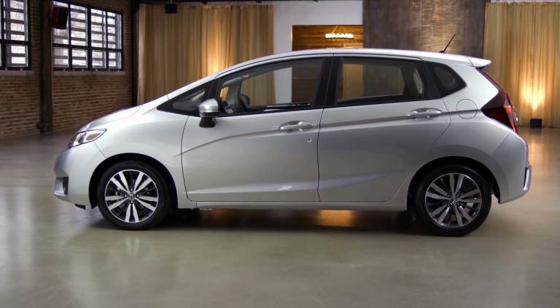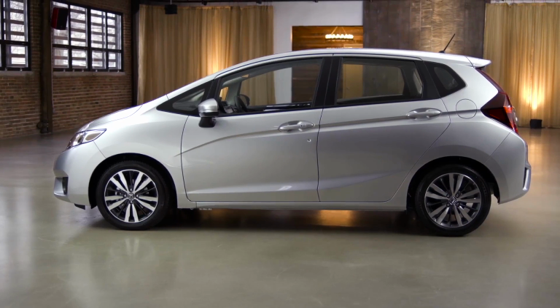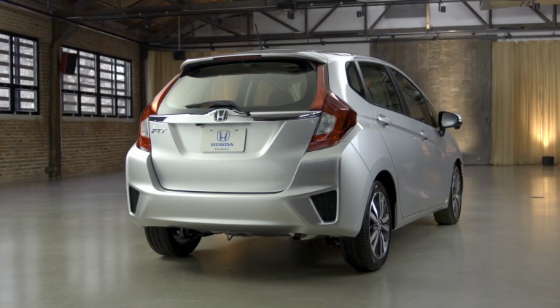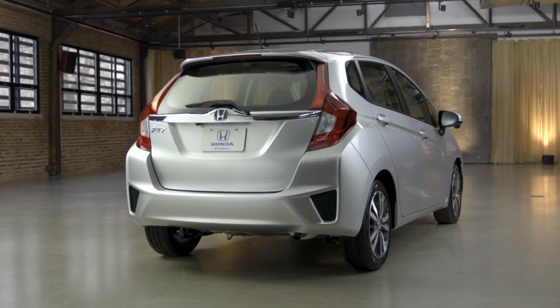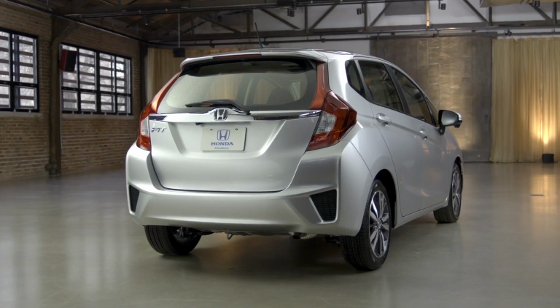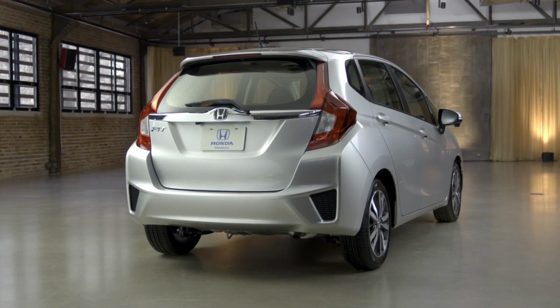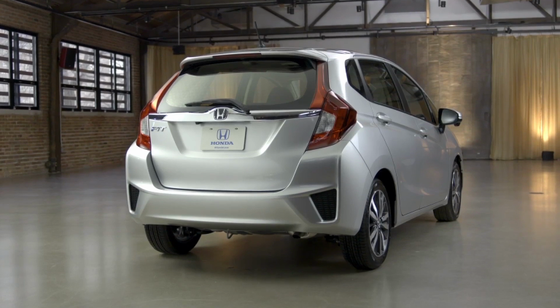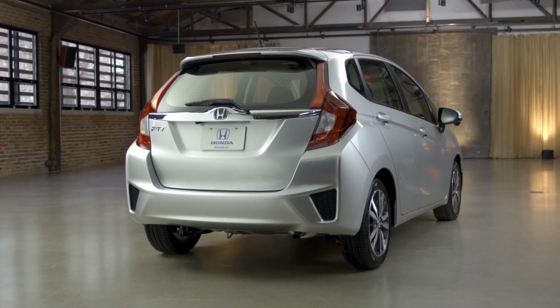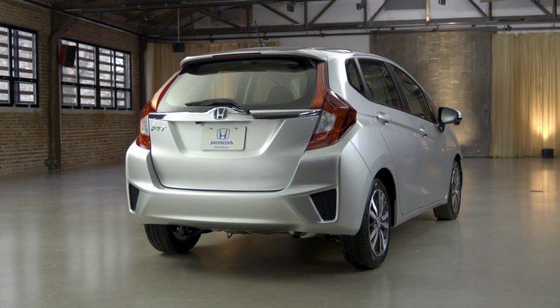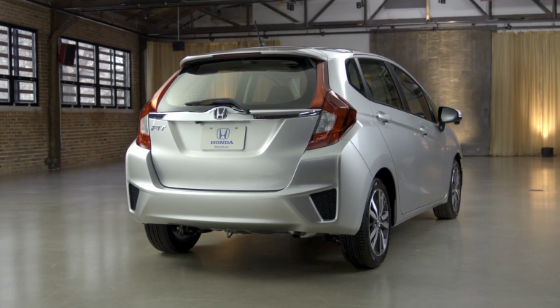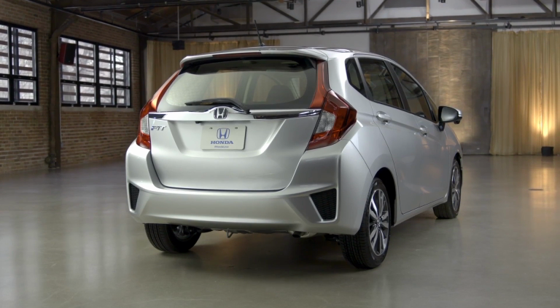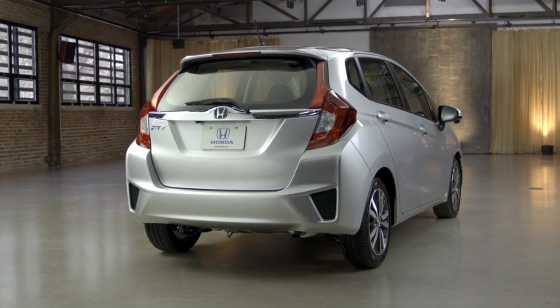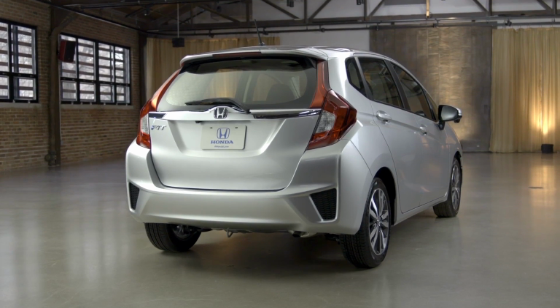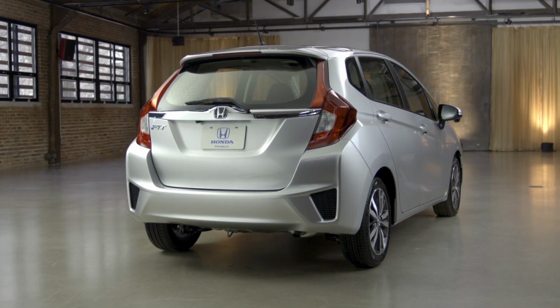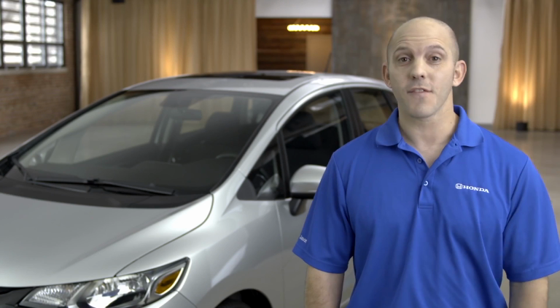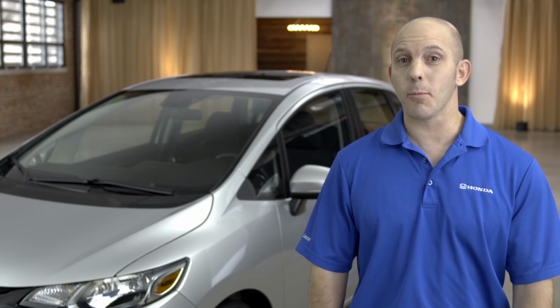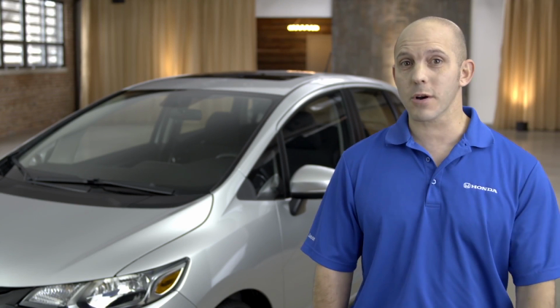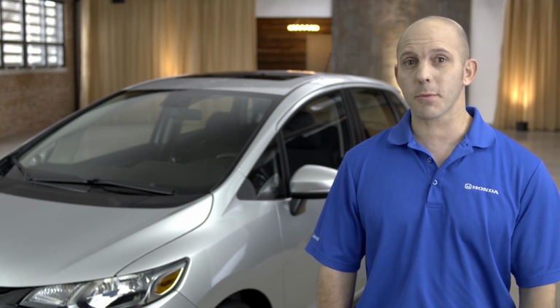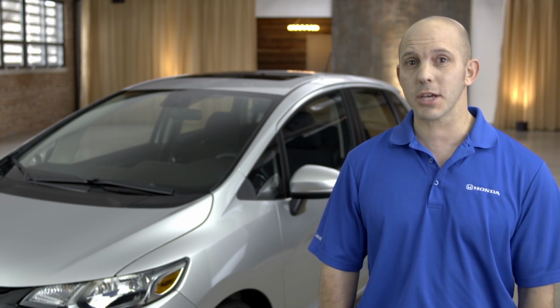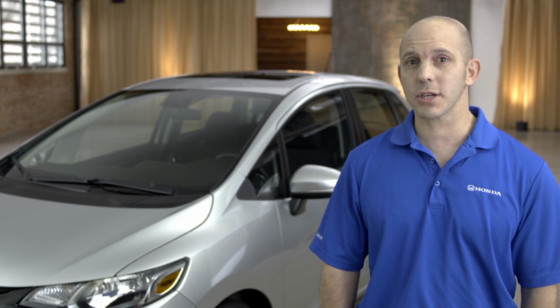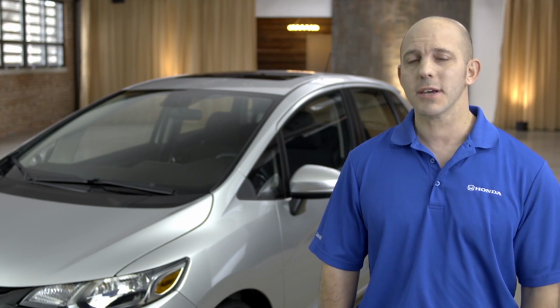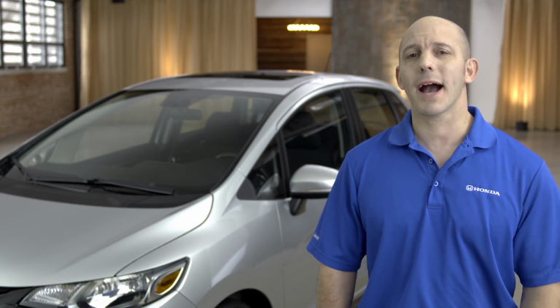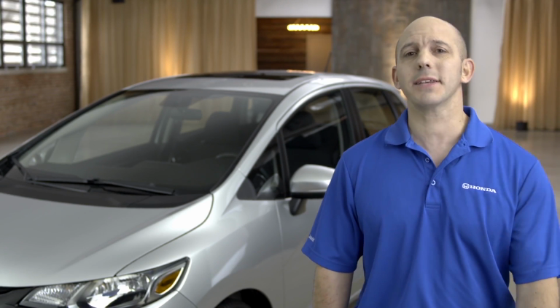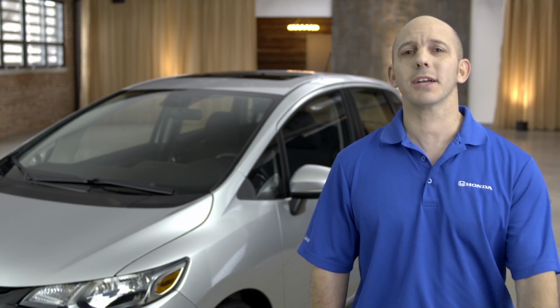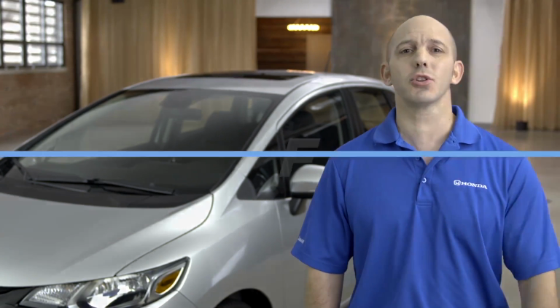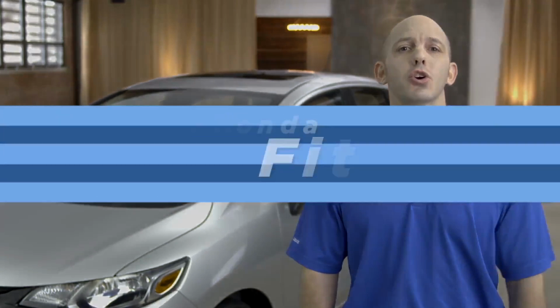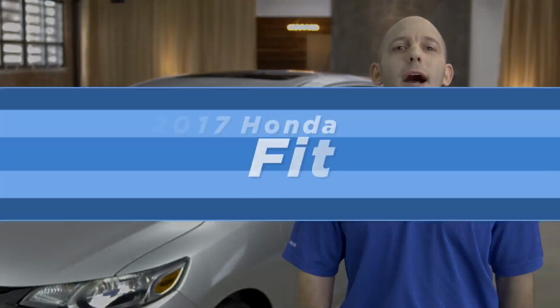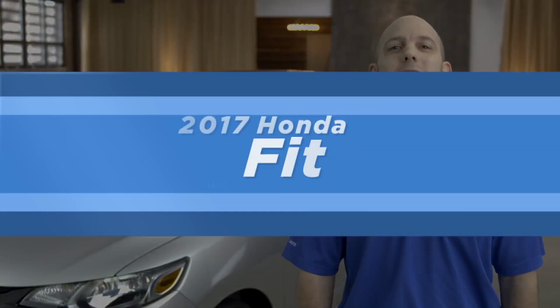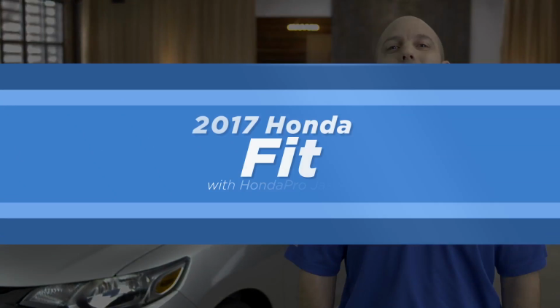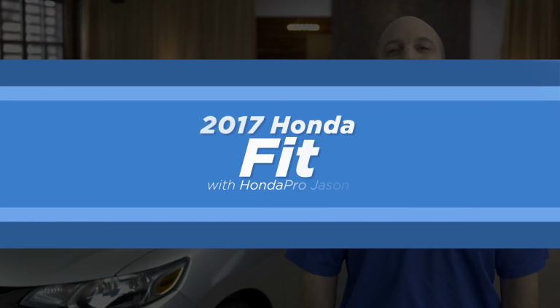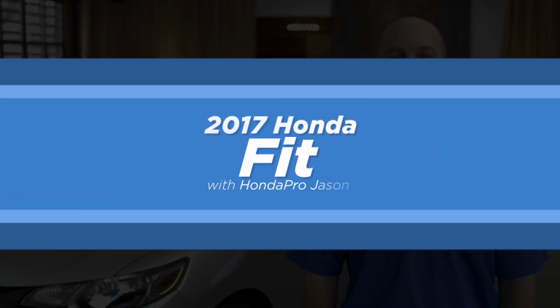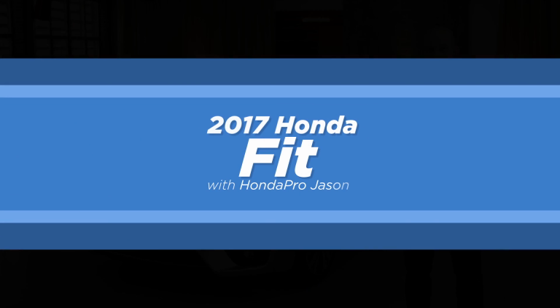And that is your Honda Fit. For more information, contact your local Honda dealership.